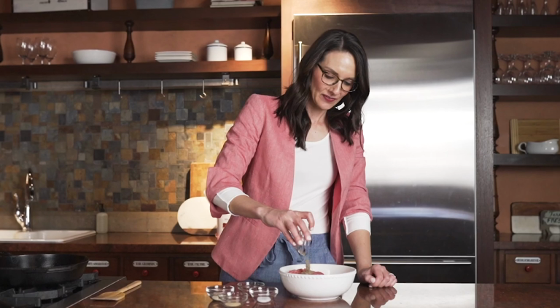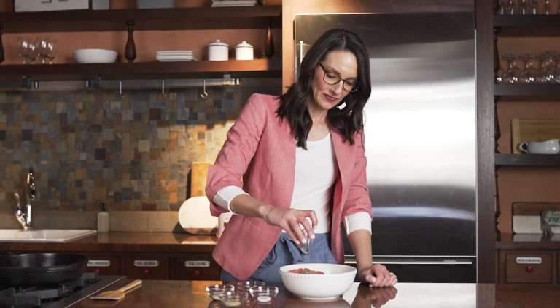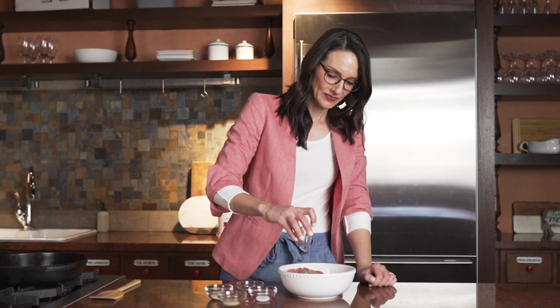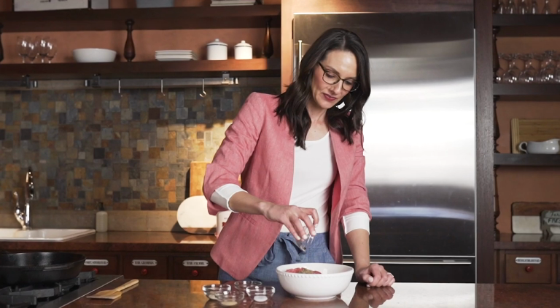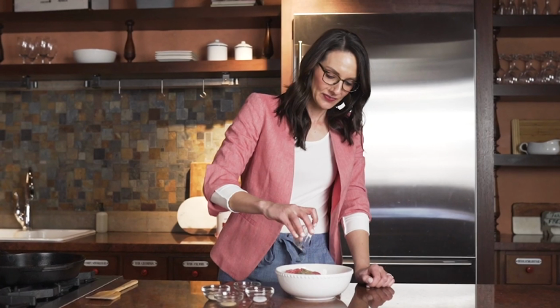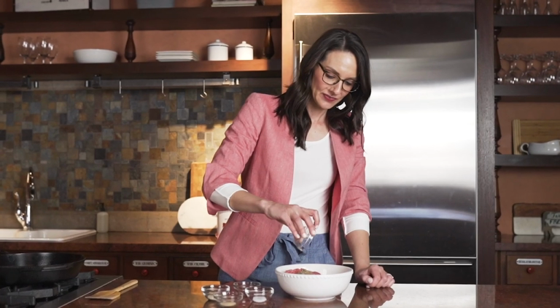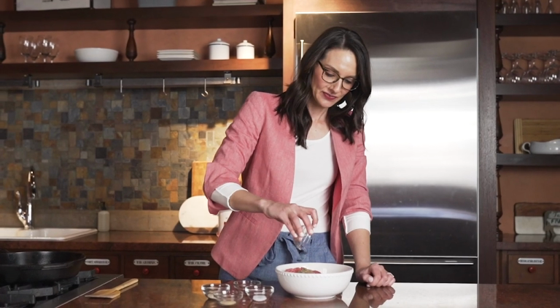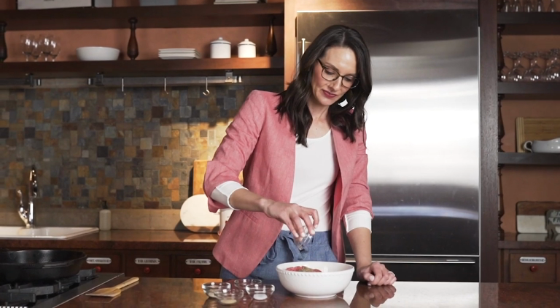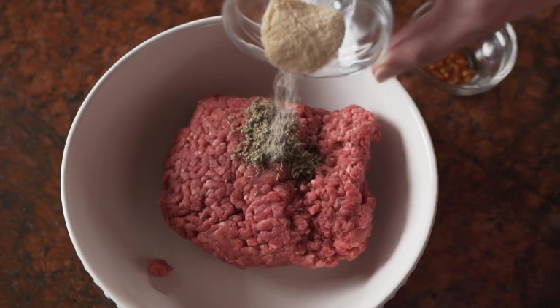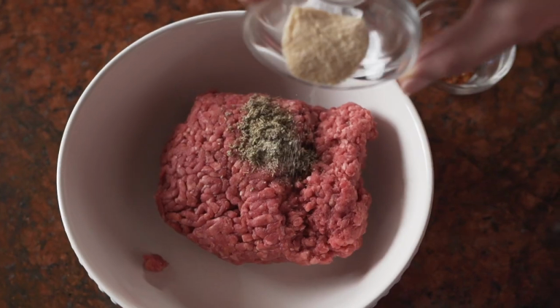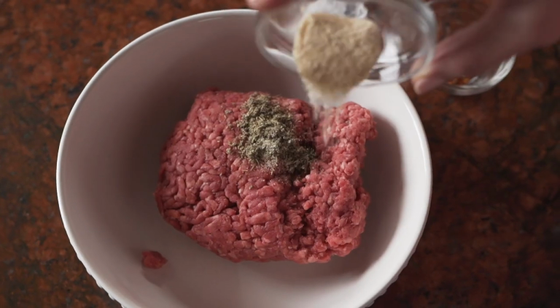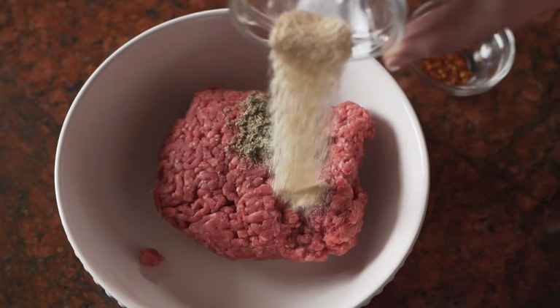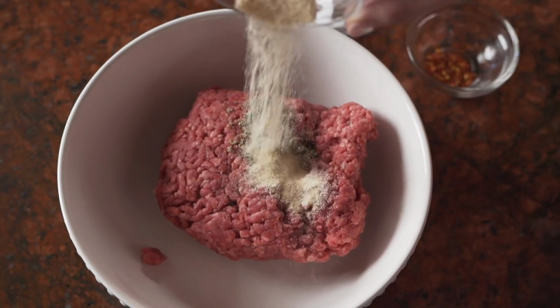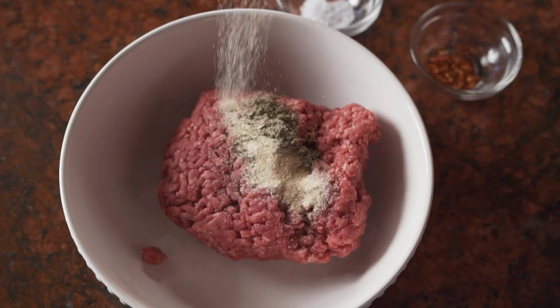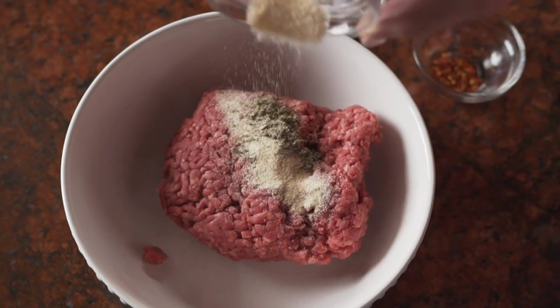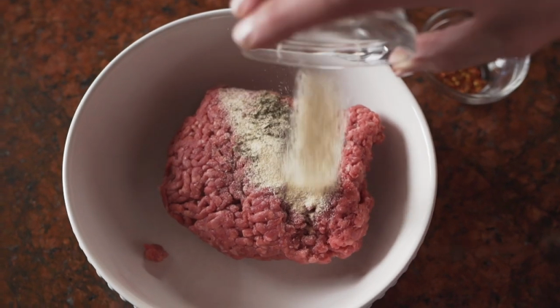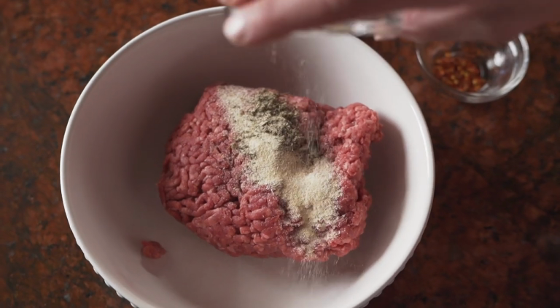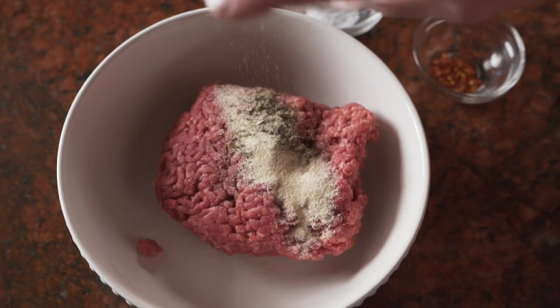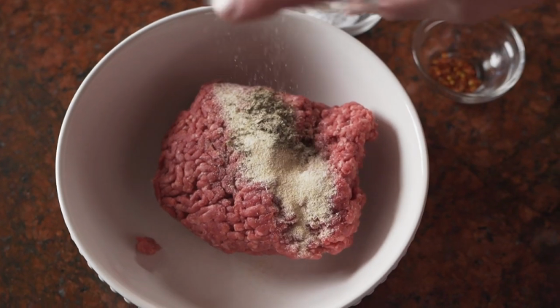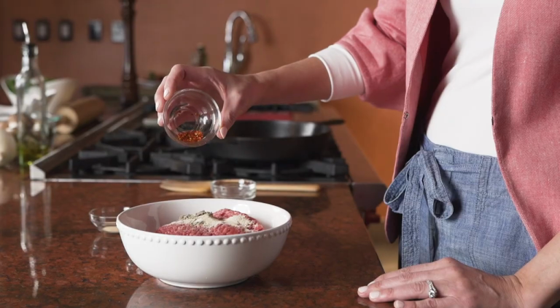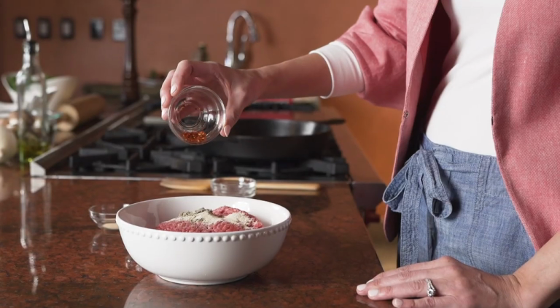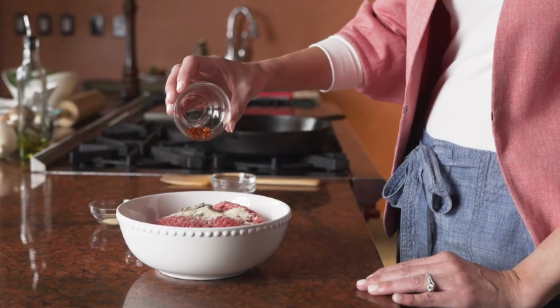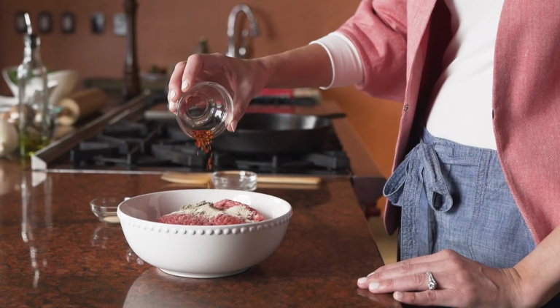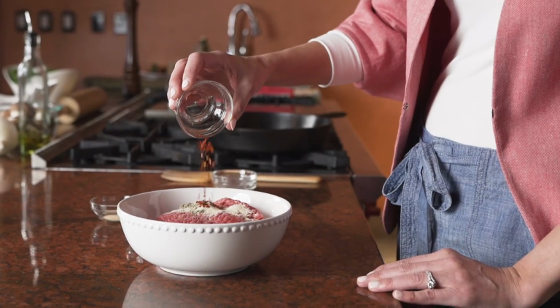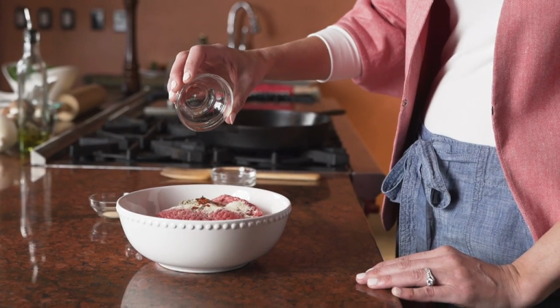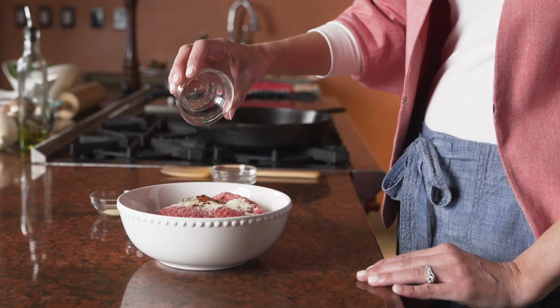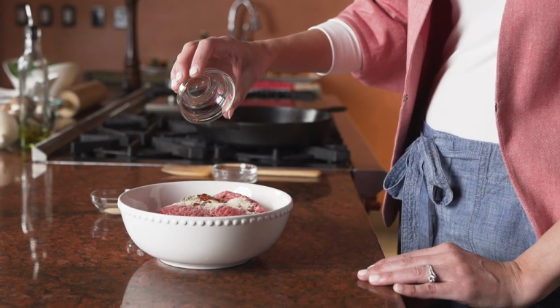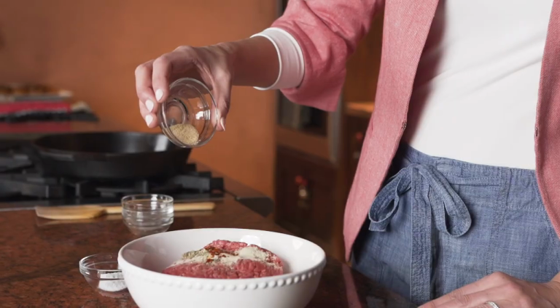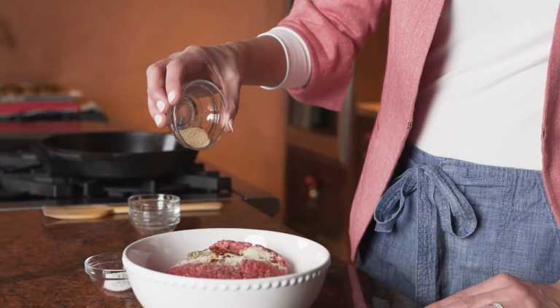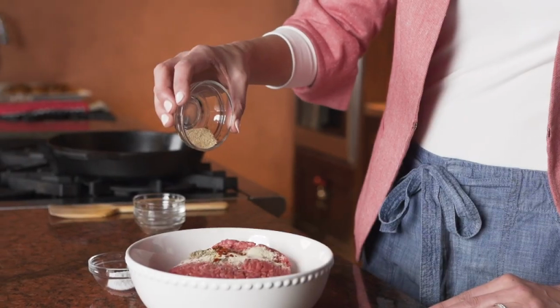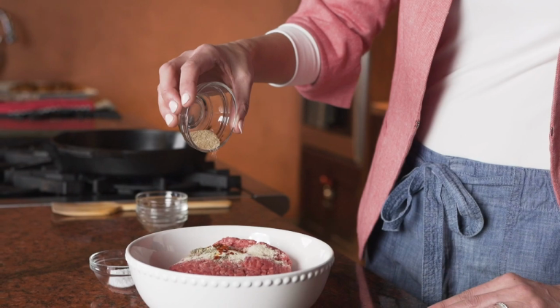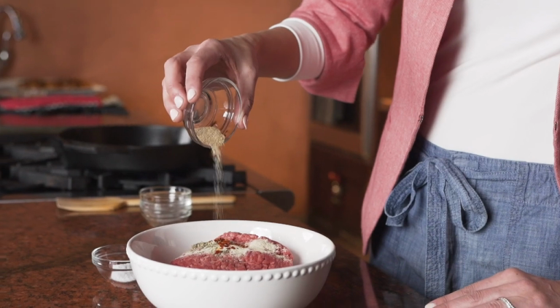My name is Sherry Glazier, dietitian, mom of two. This dish is beef sticky buns.